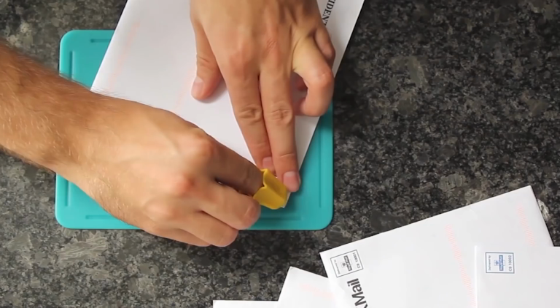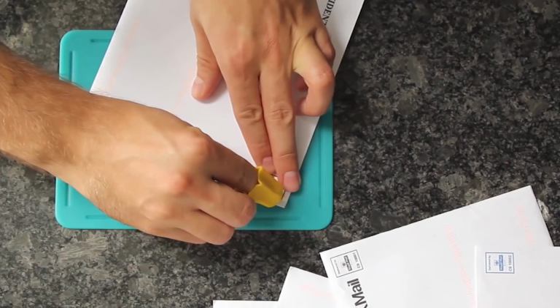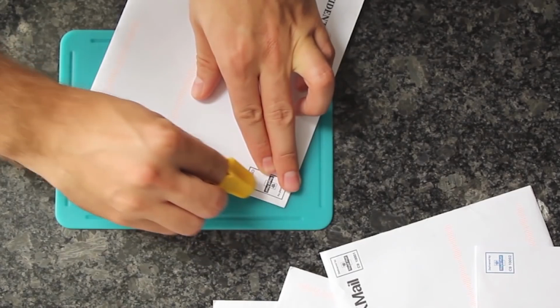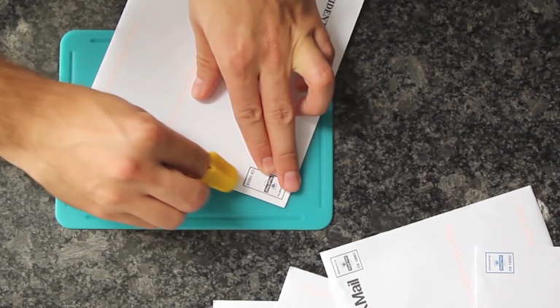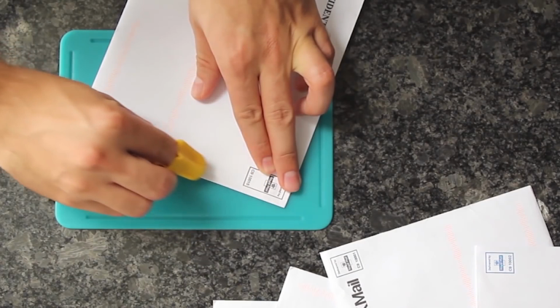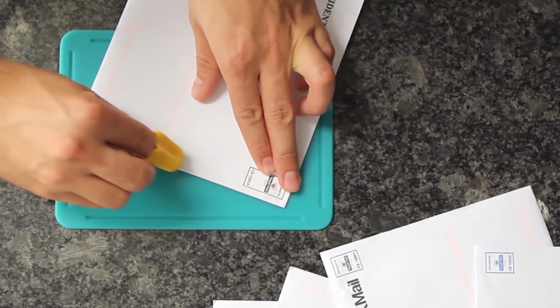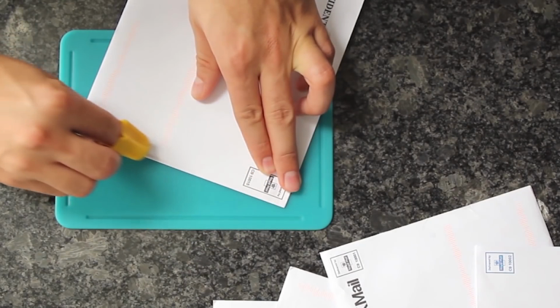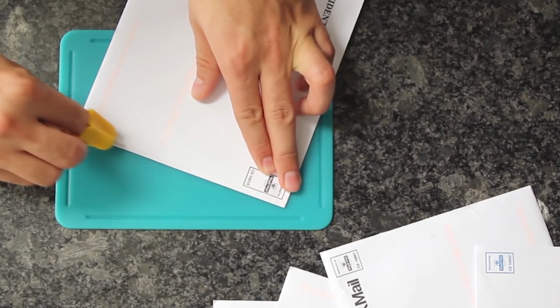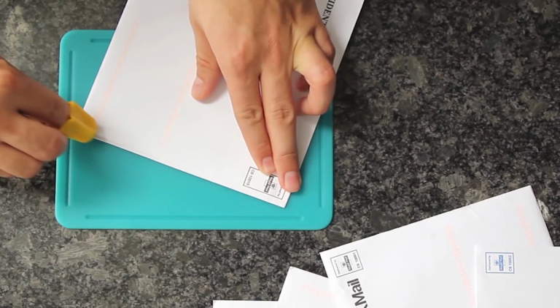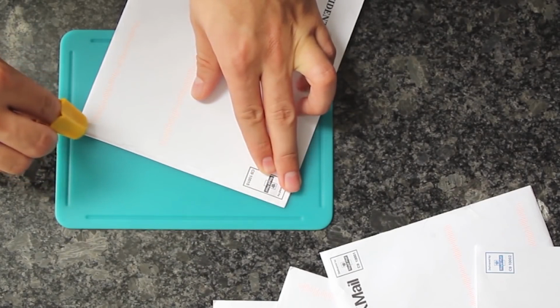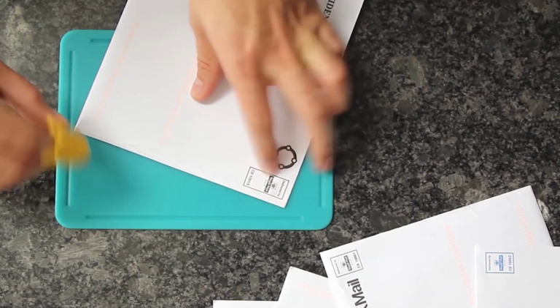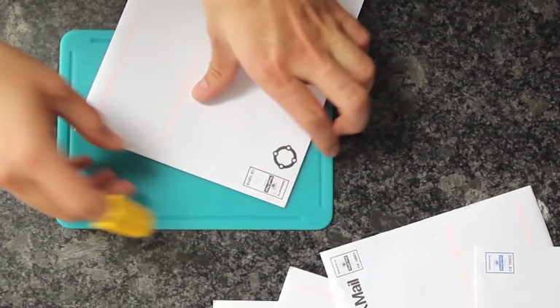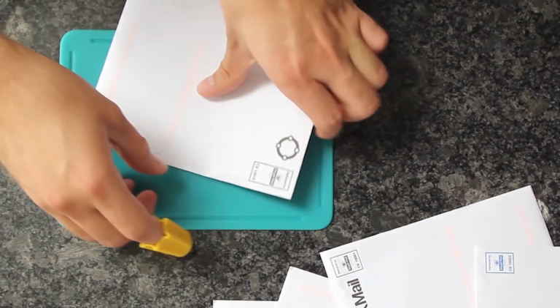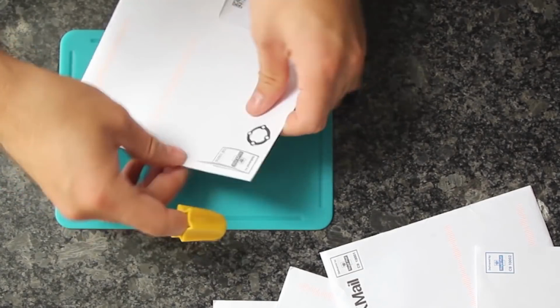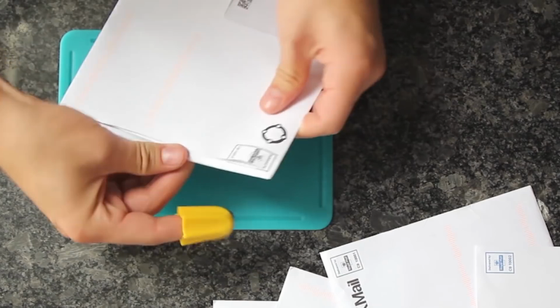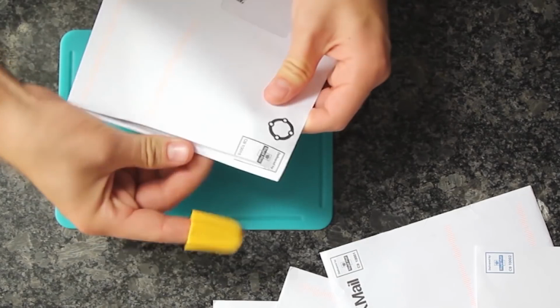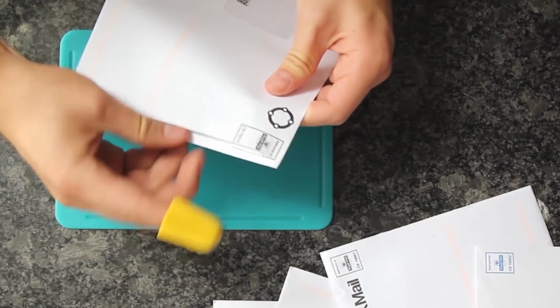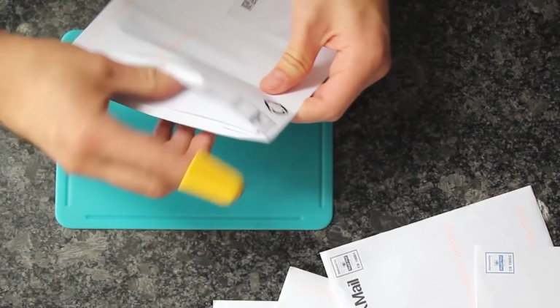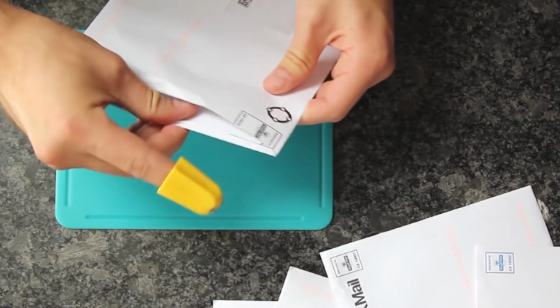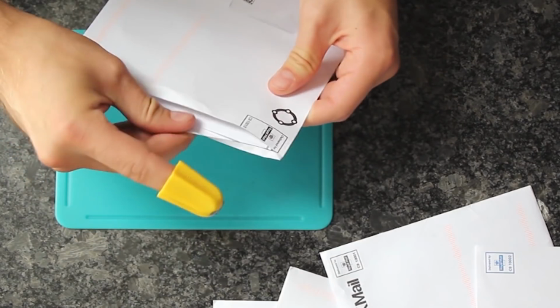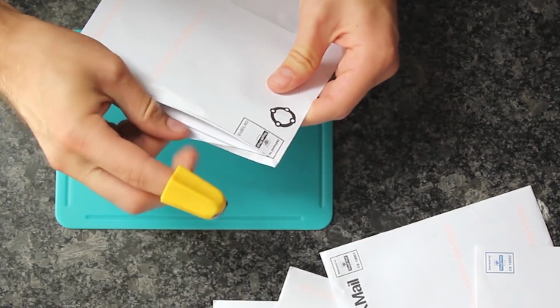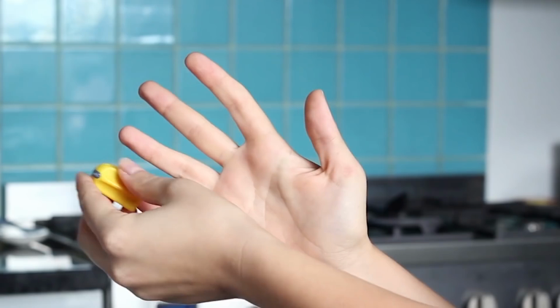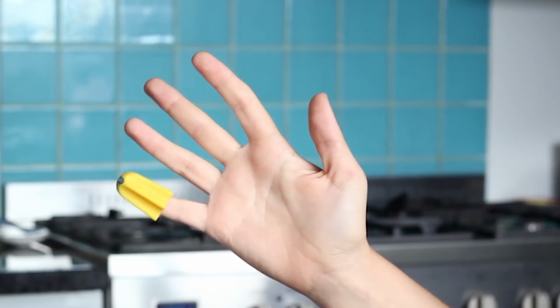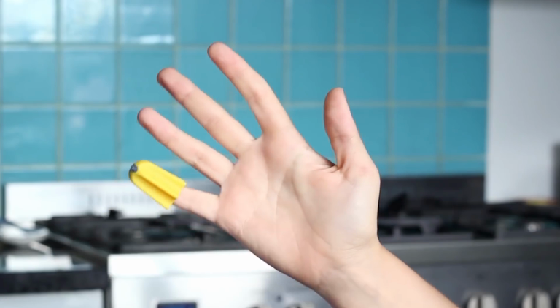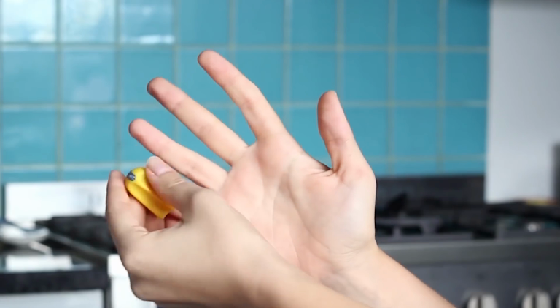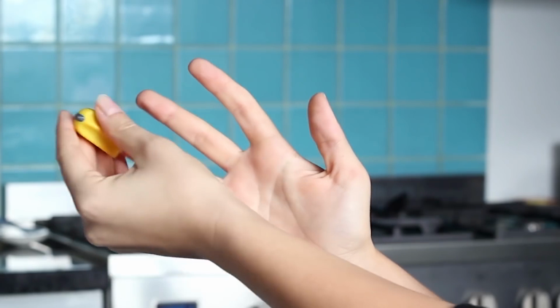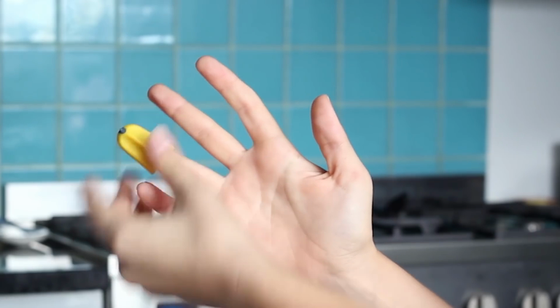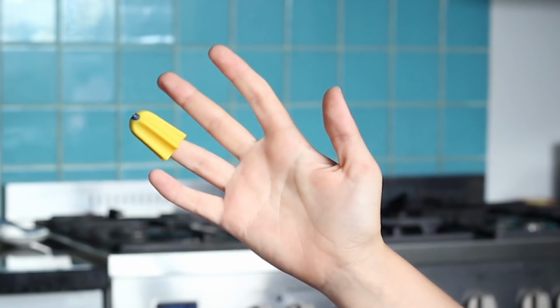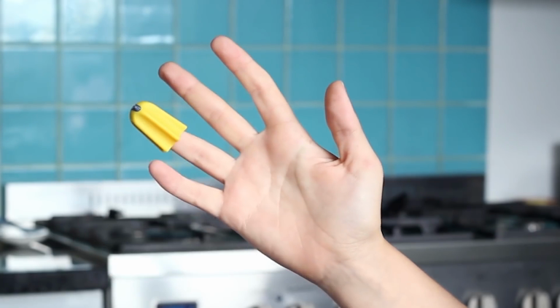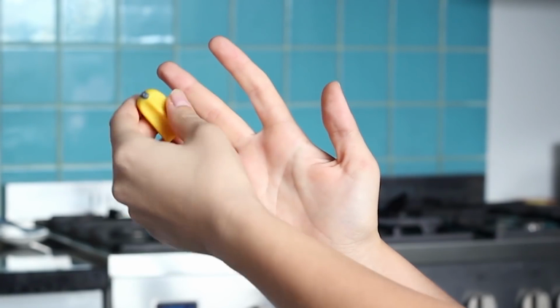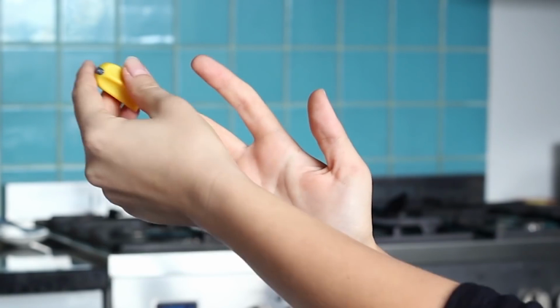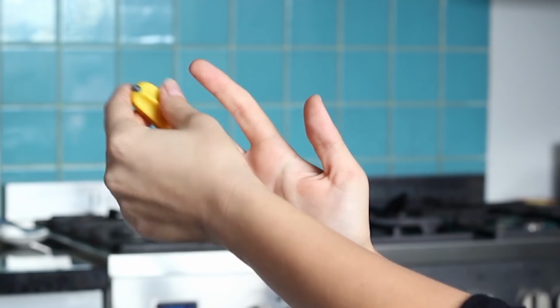In addition, it doesn't hurt the skin of the hands, and the design of the blade prevents accidental cuts. The cost of this small knife is $11.